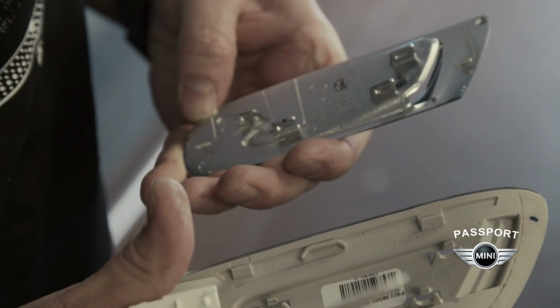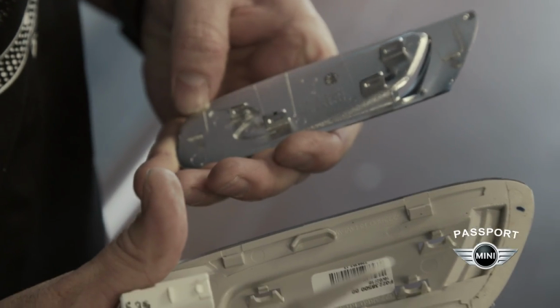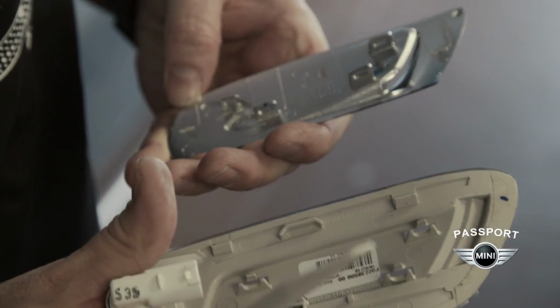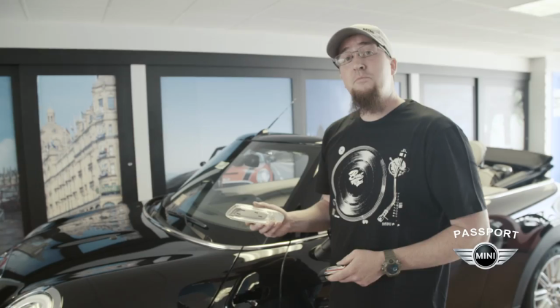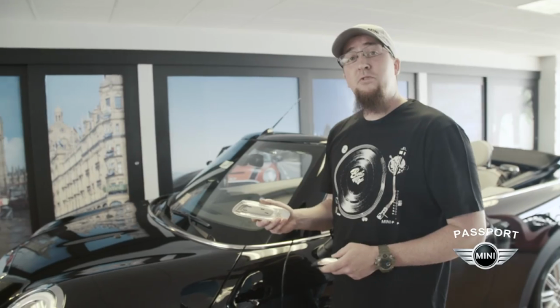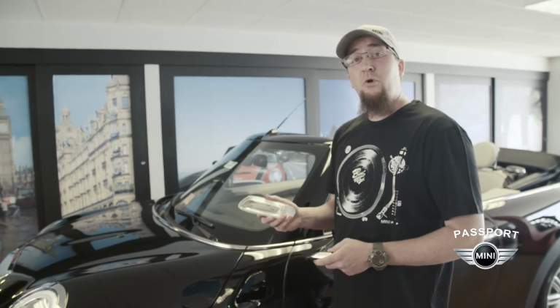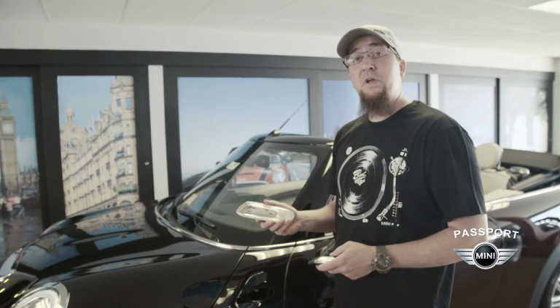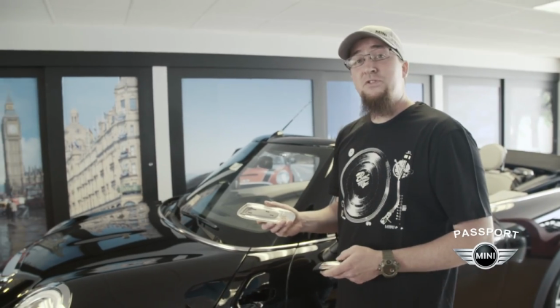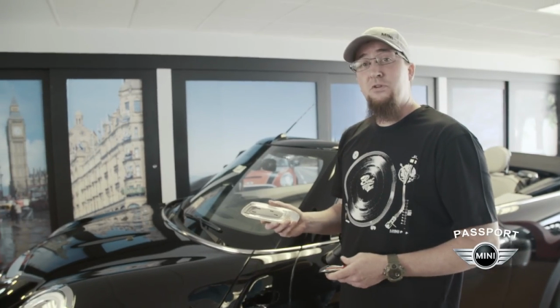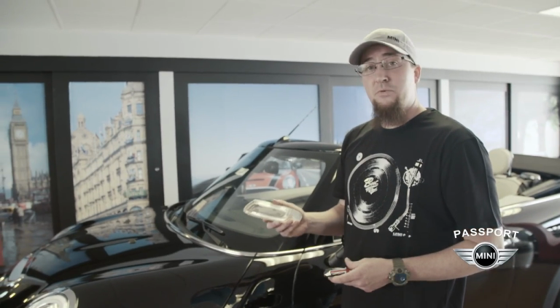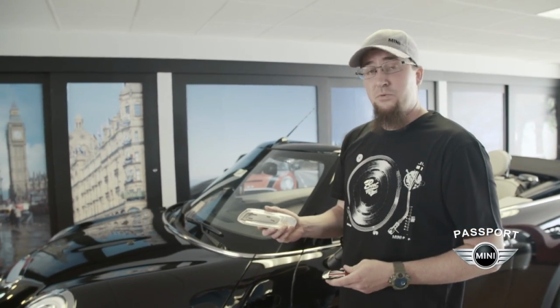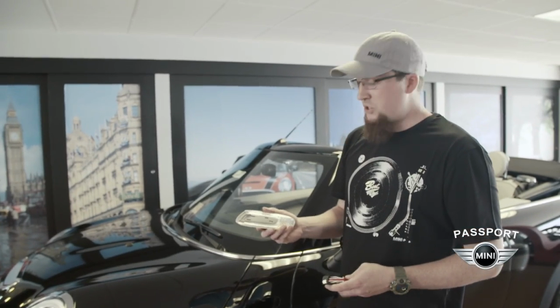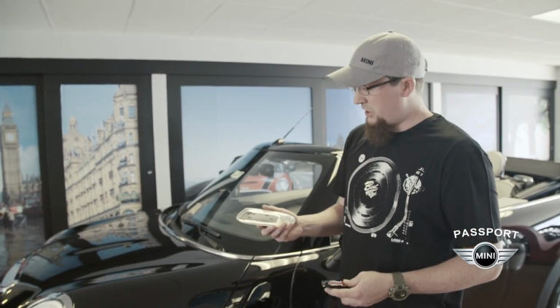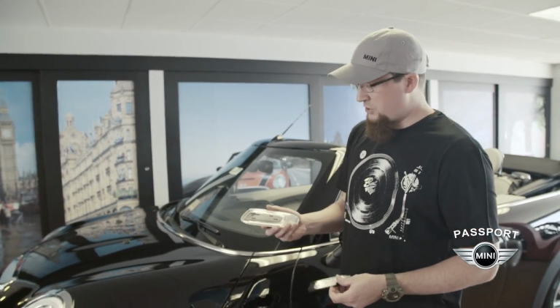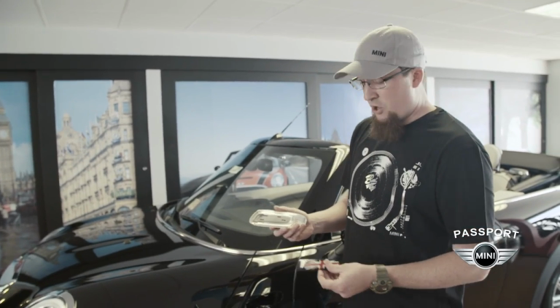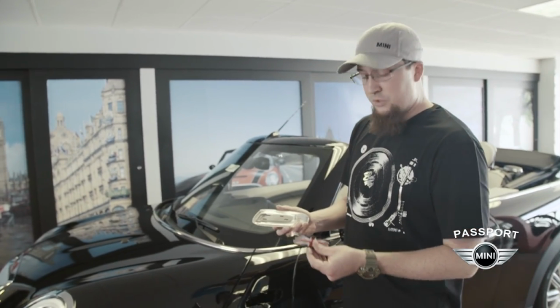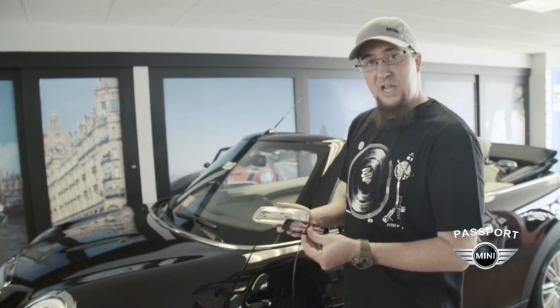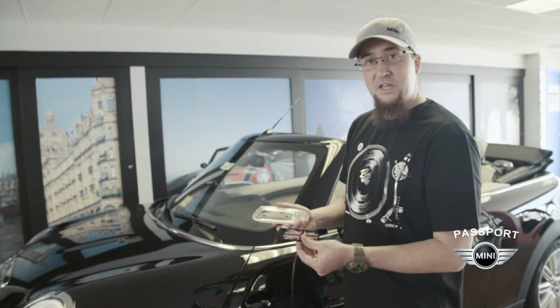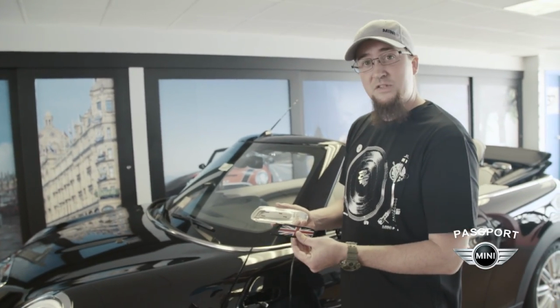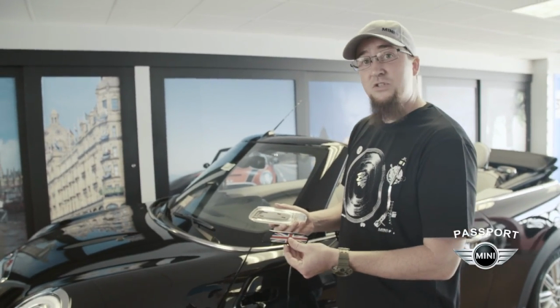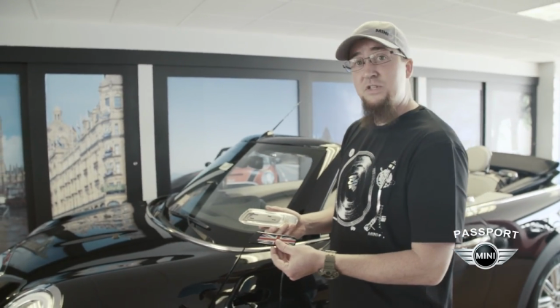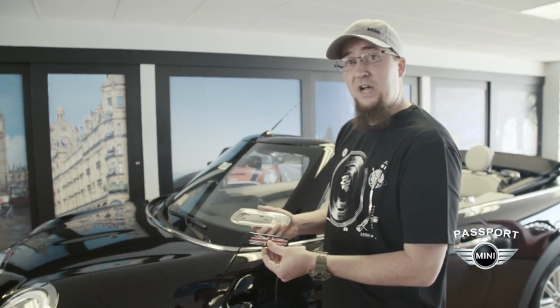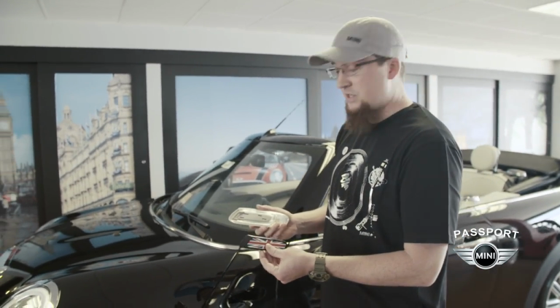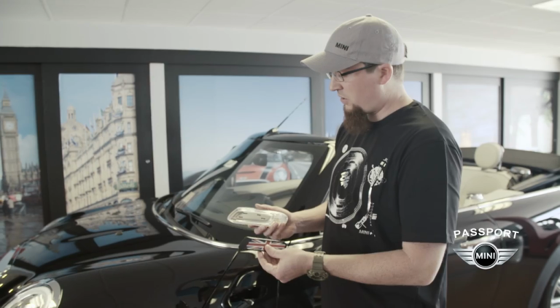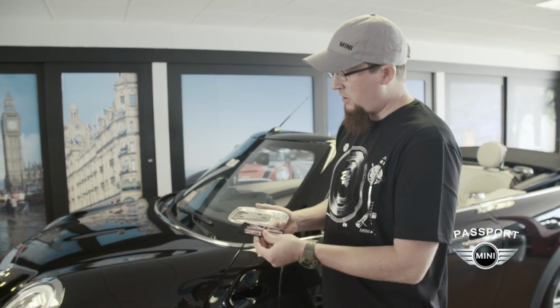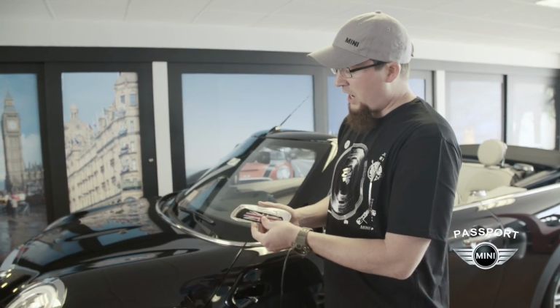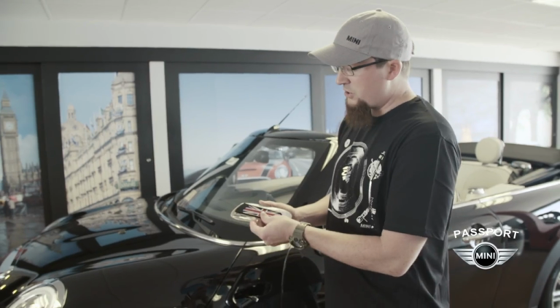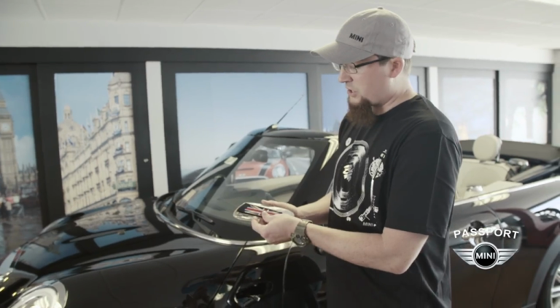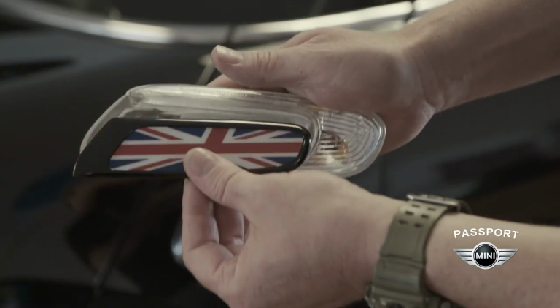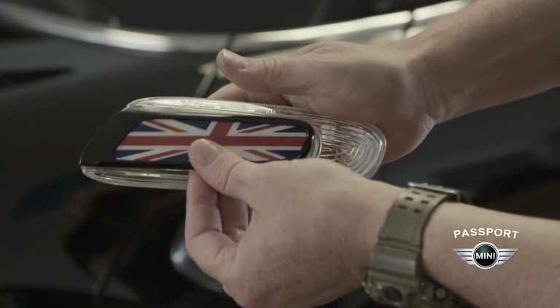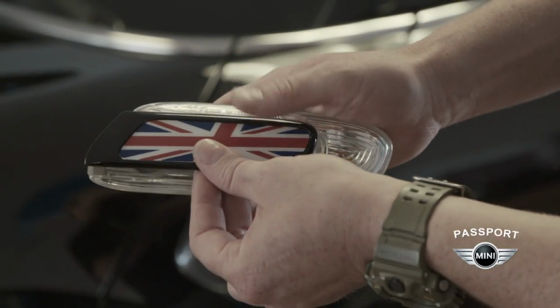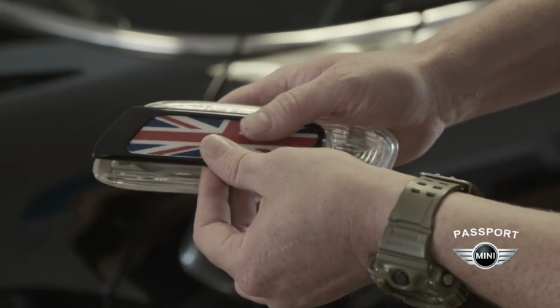After we remove the chrome insert that was originally installed, we'll take the accessory side scuttle and just clip it into place.